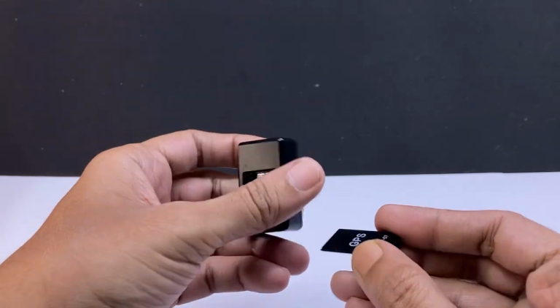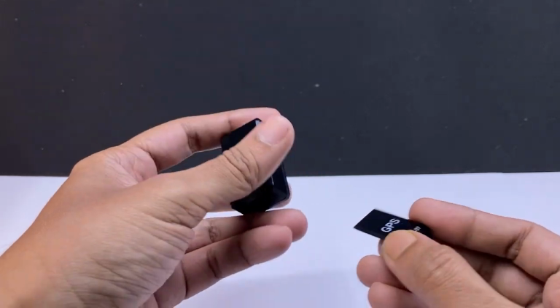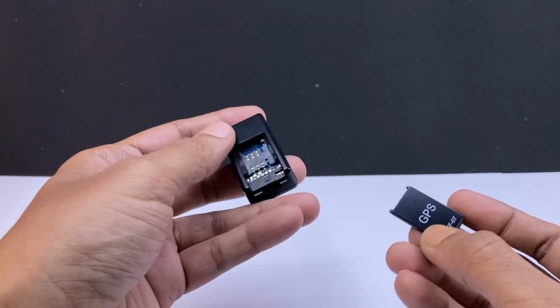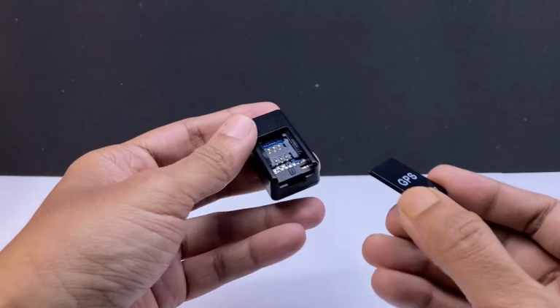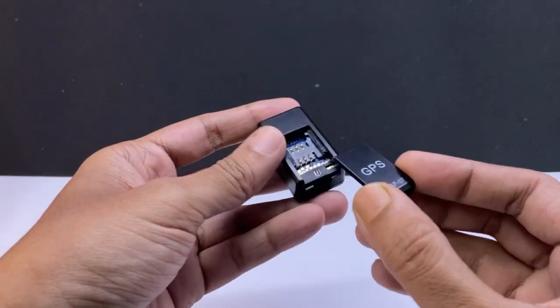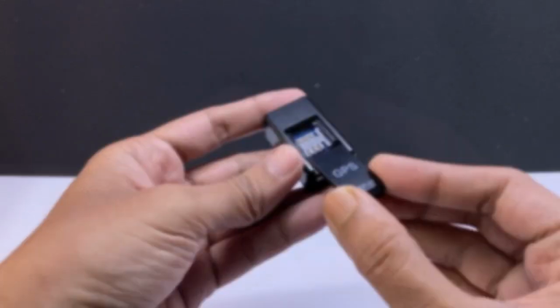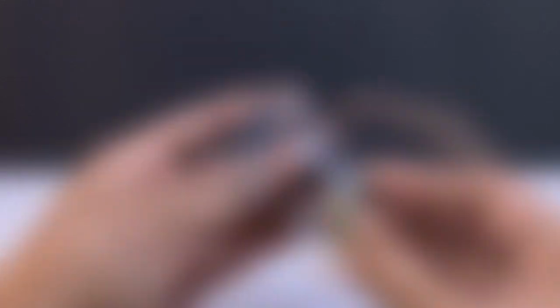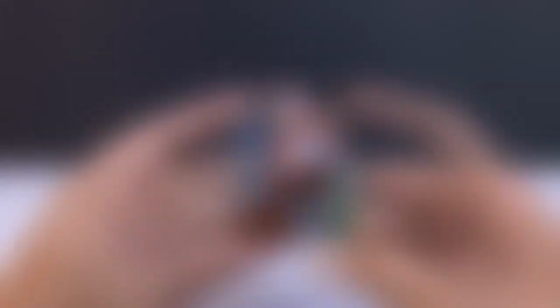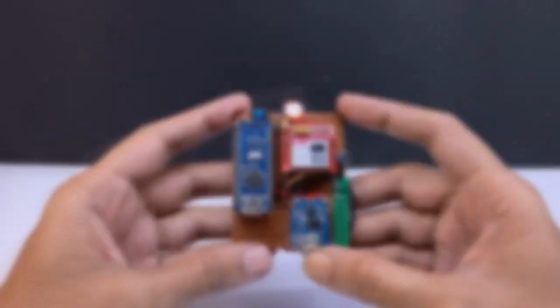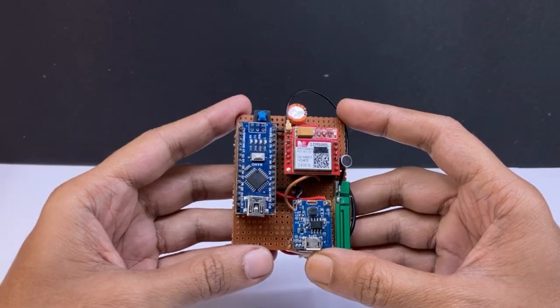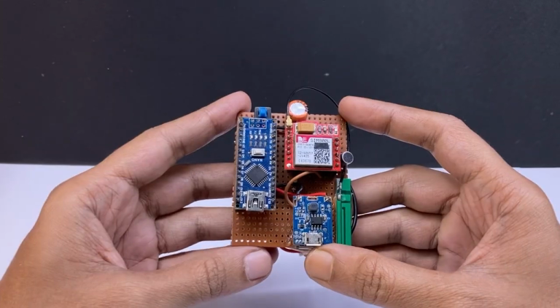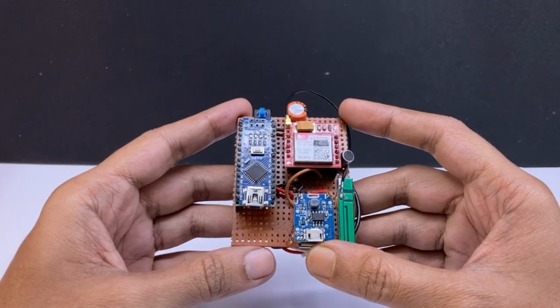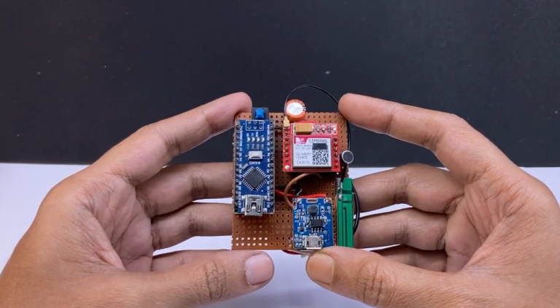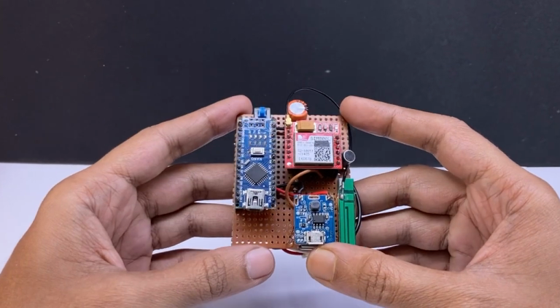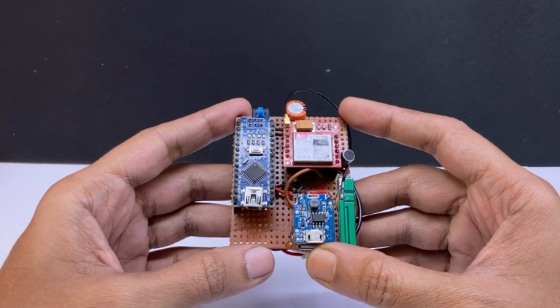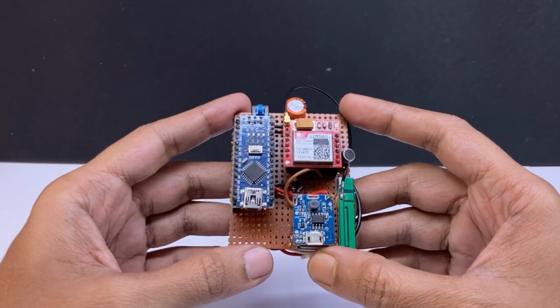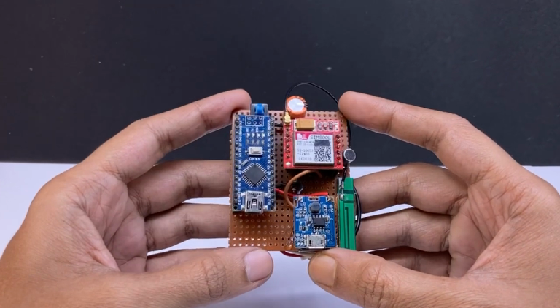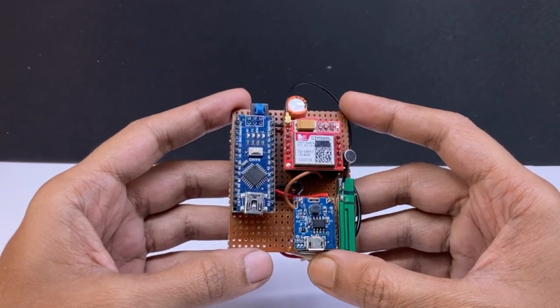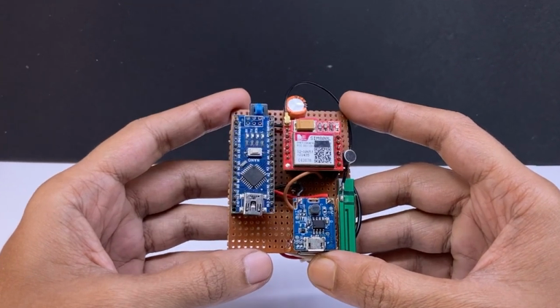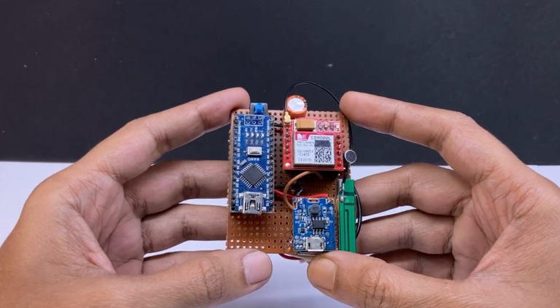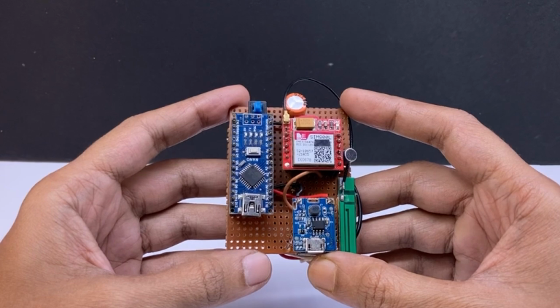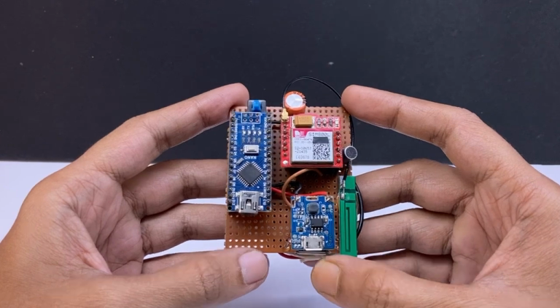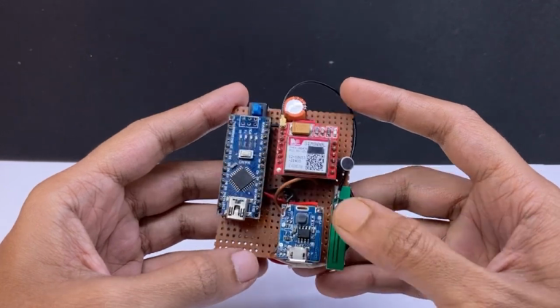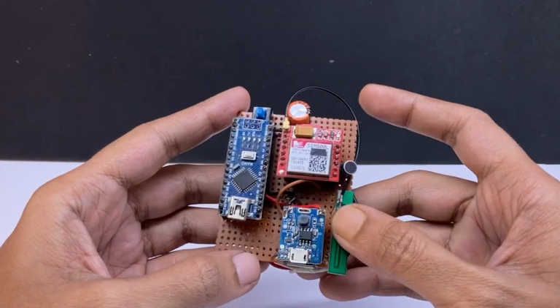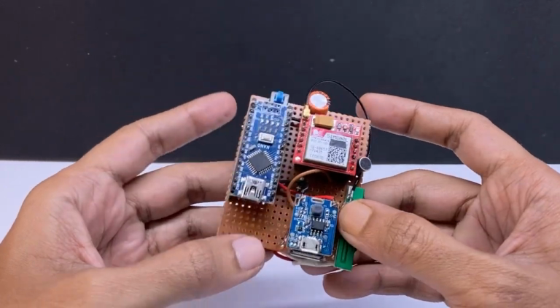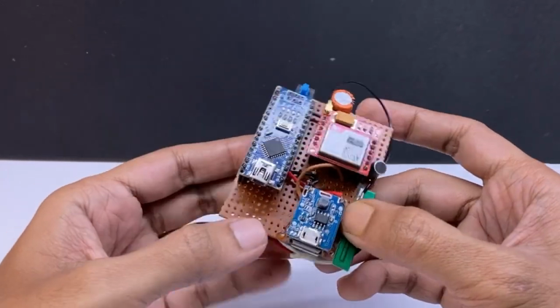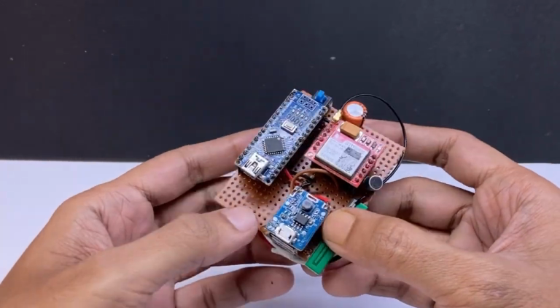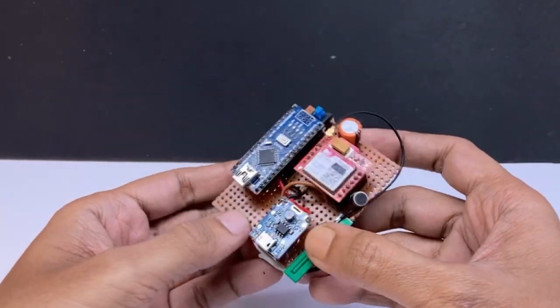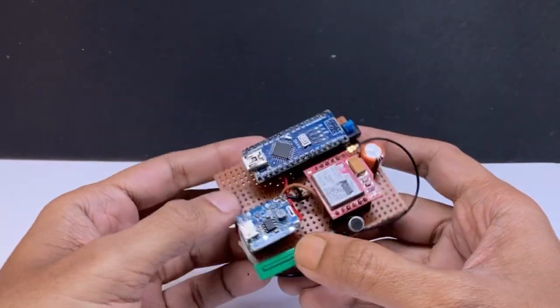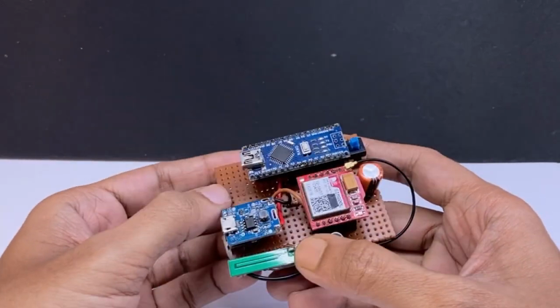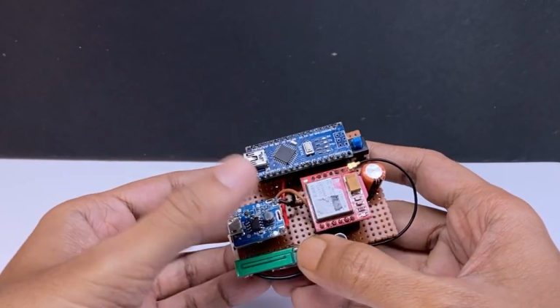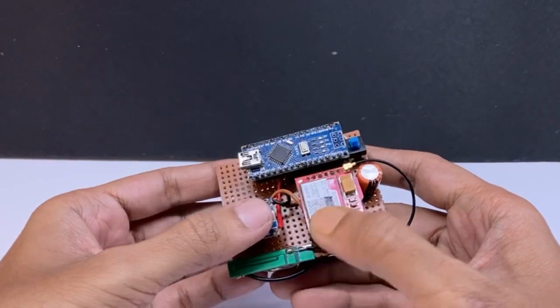I made the same thing using an Arduino. You can make it easily at home. Now I am going to show you how it works.